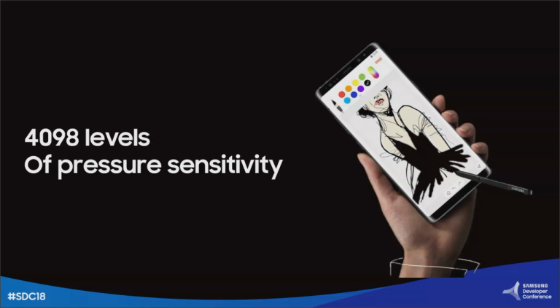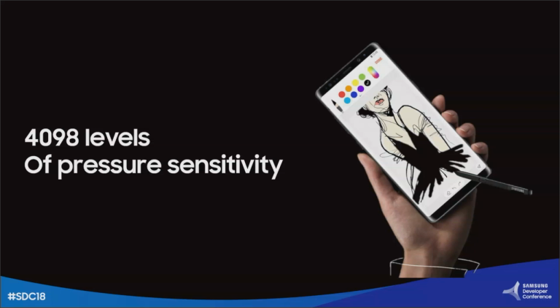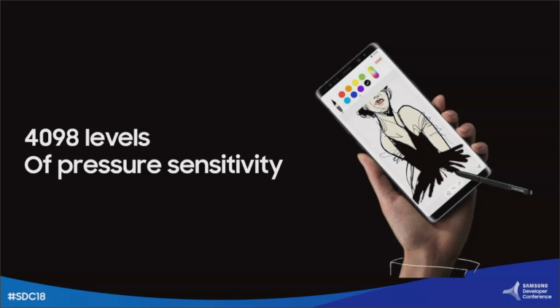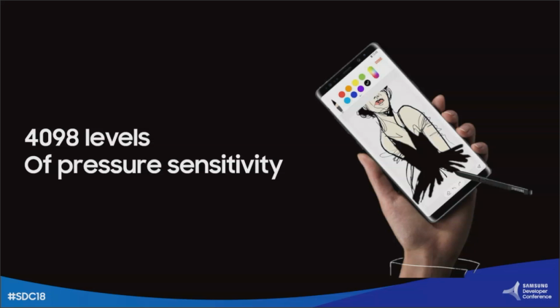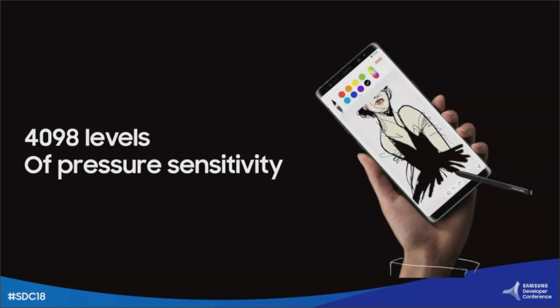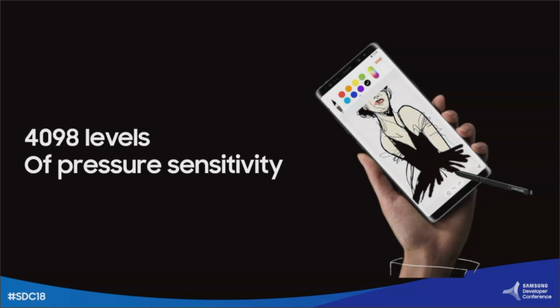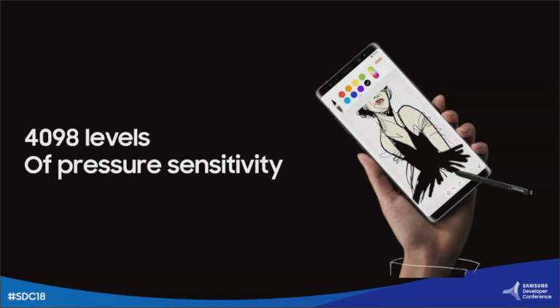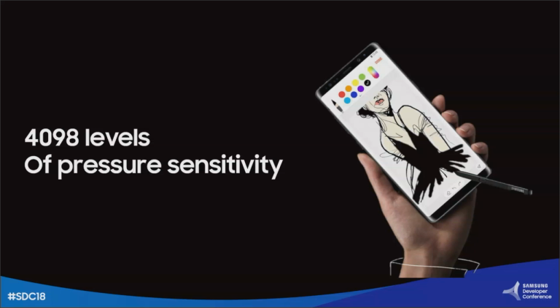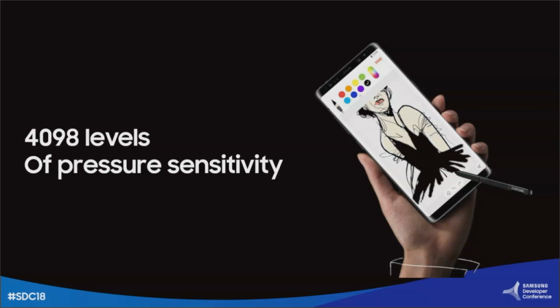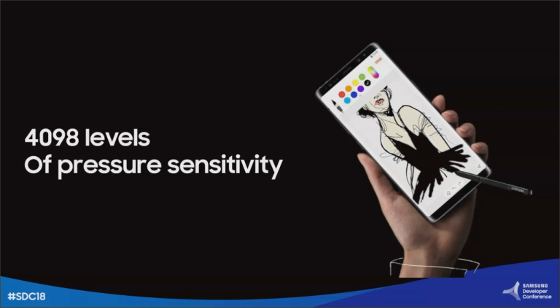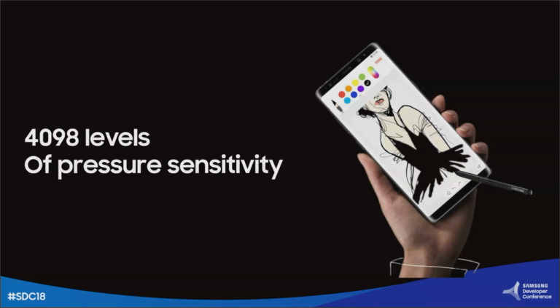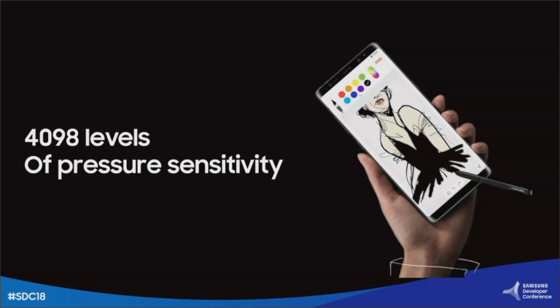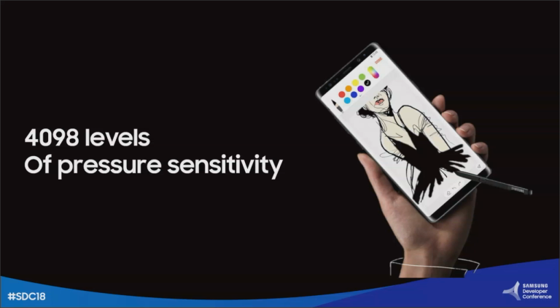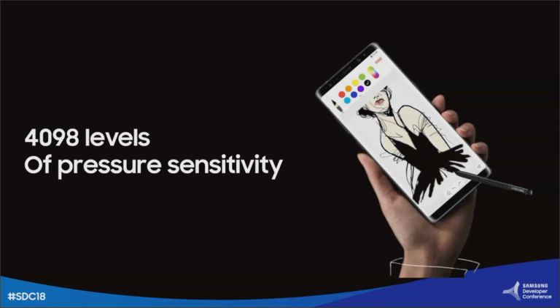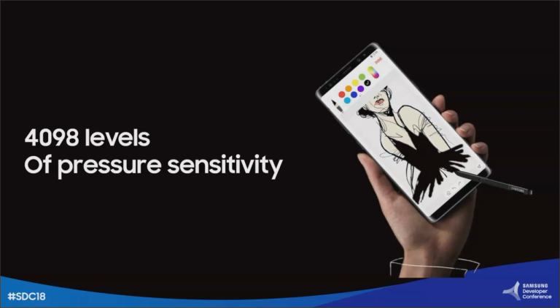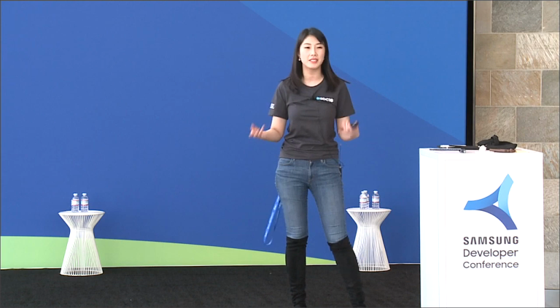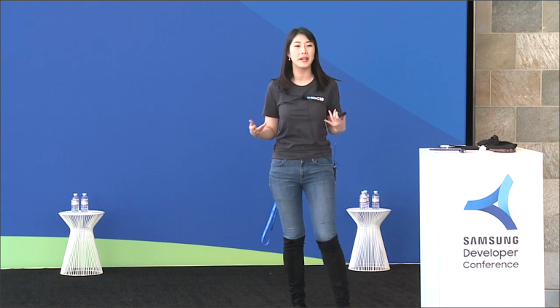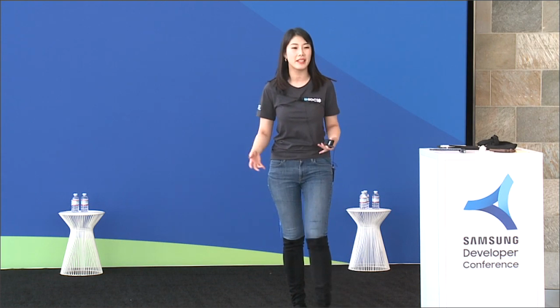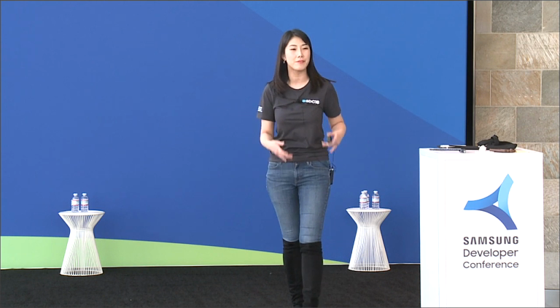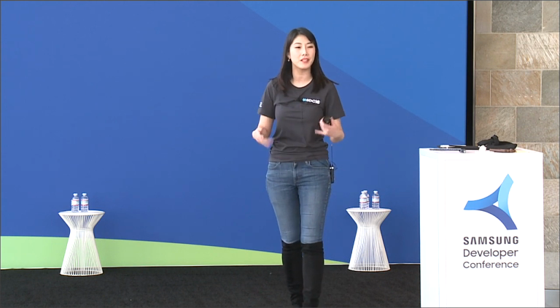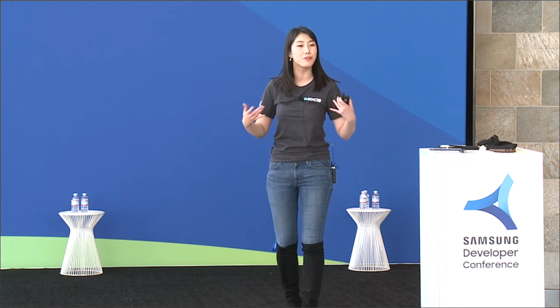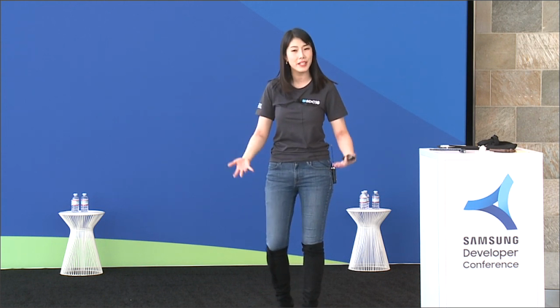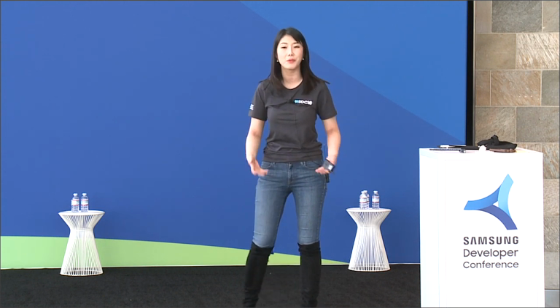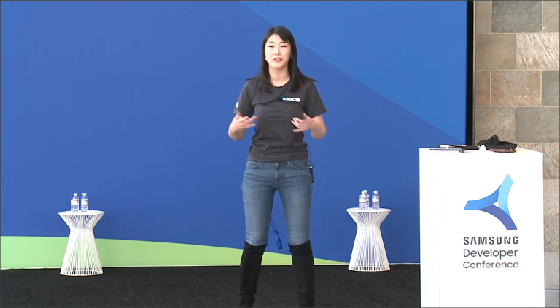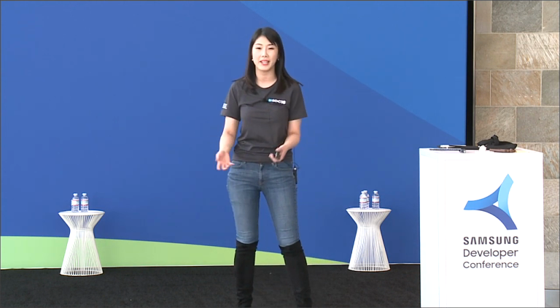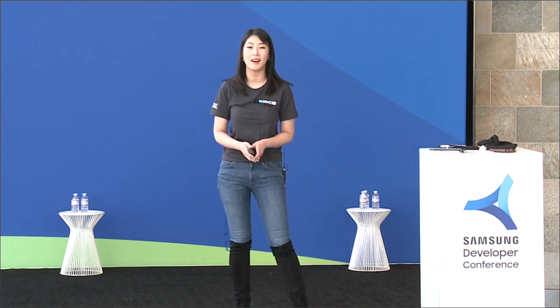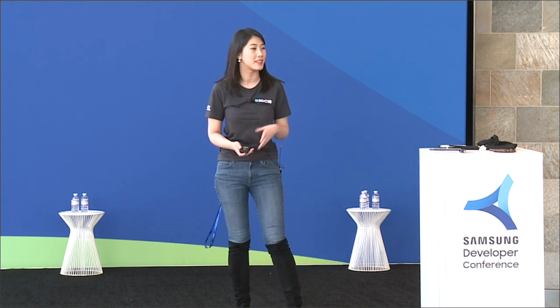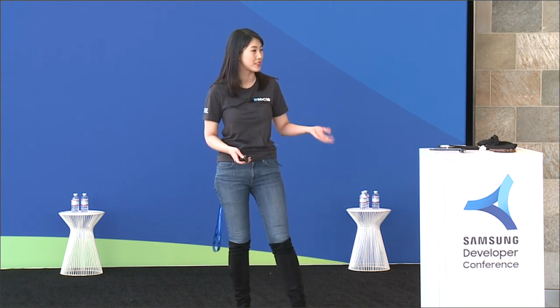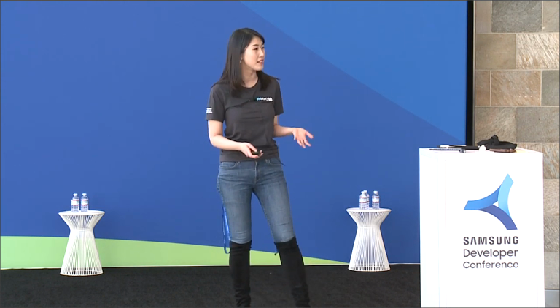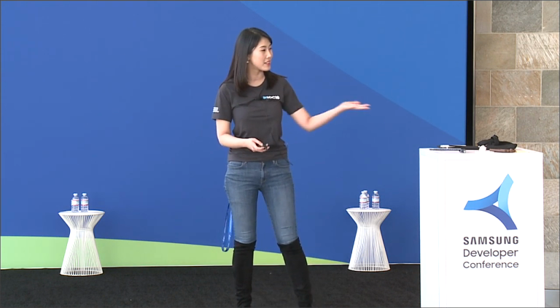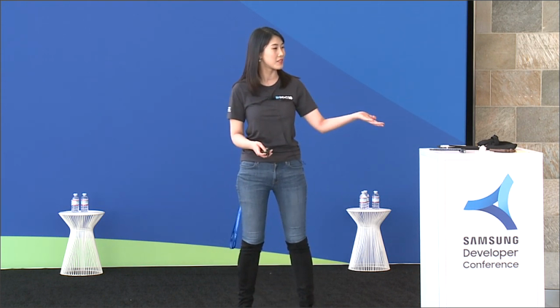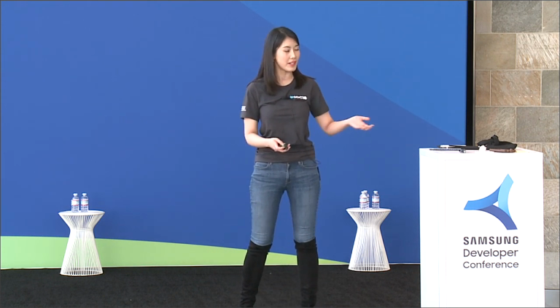As we demonstrated, we have over 4,000 levels of pressure sensitivity to make it feel real when you're writing on a digital device.